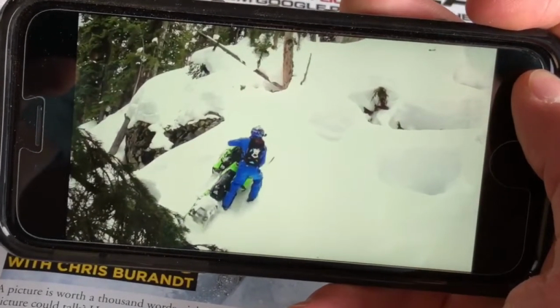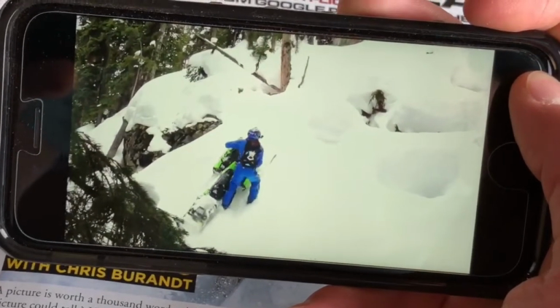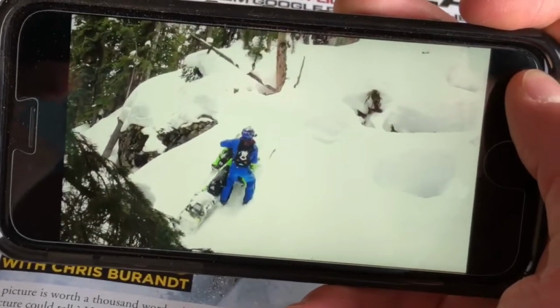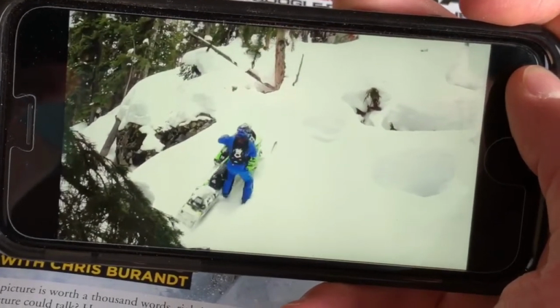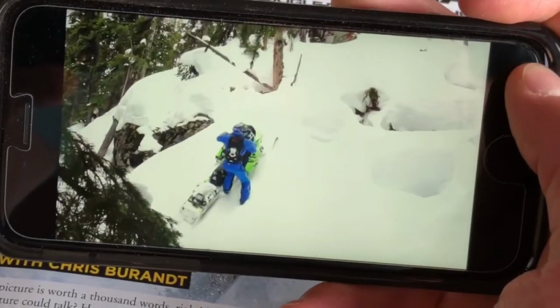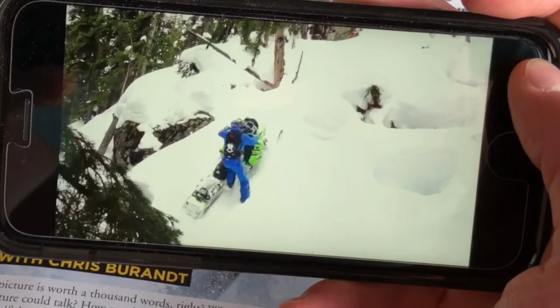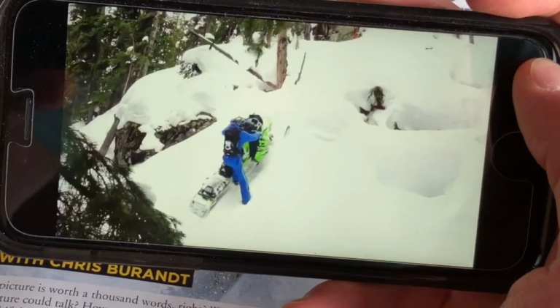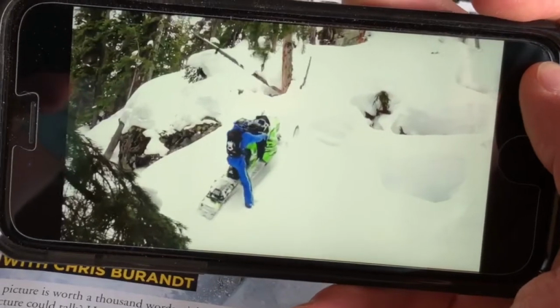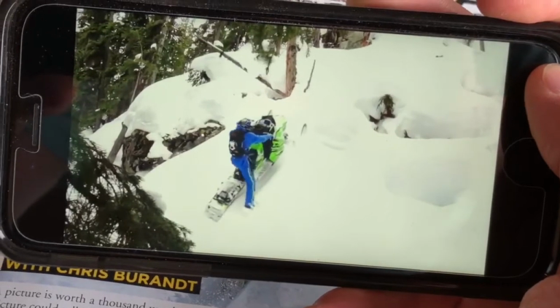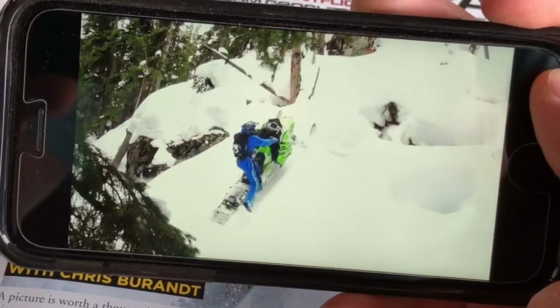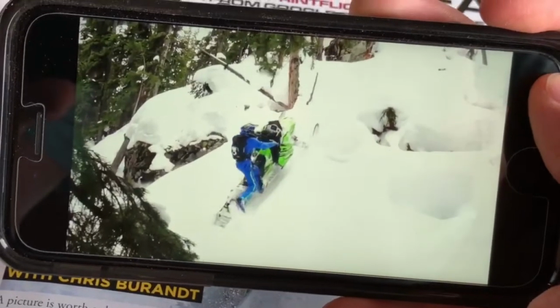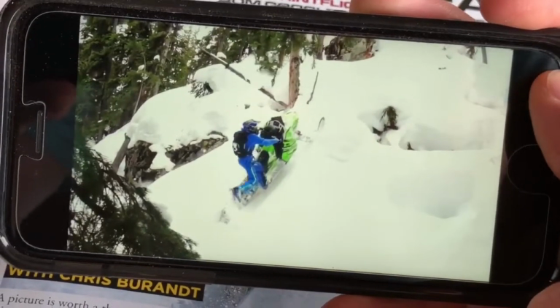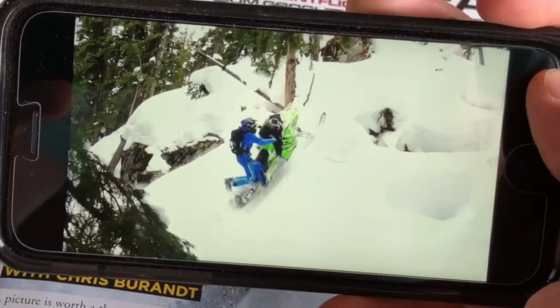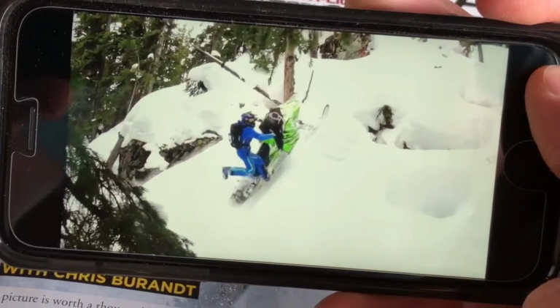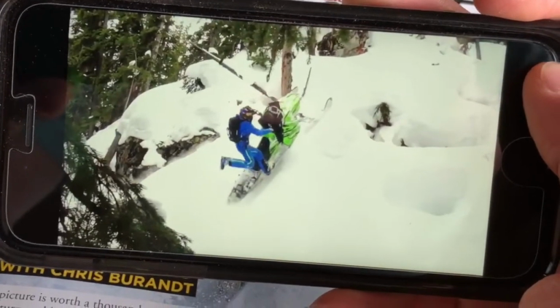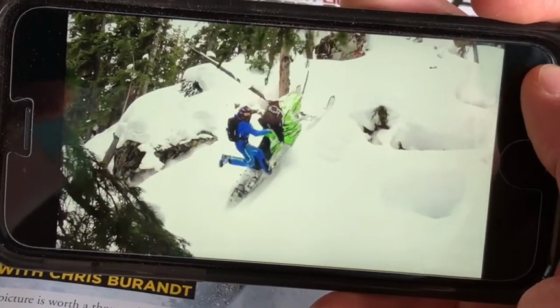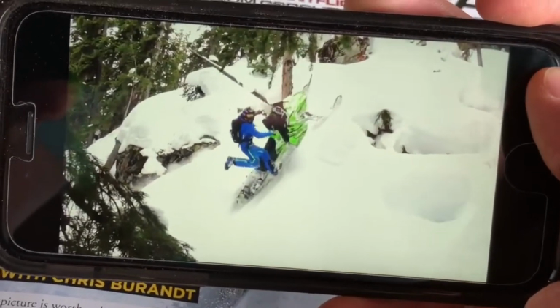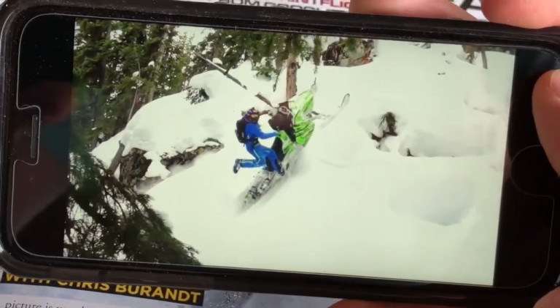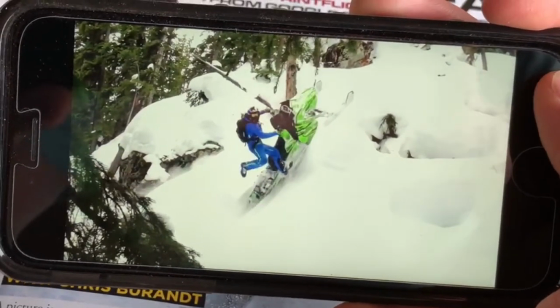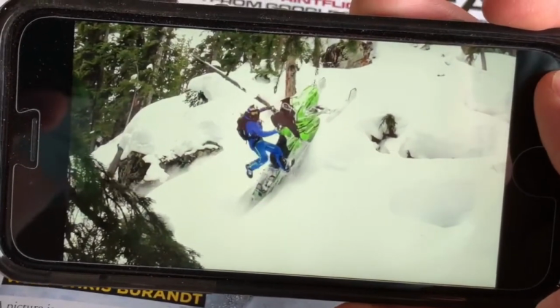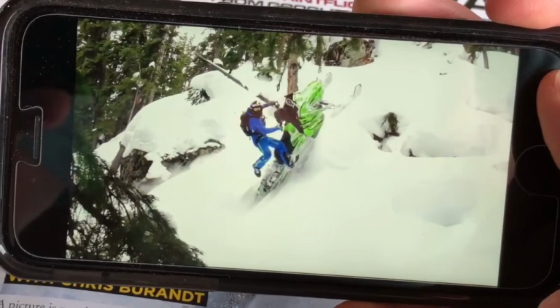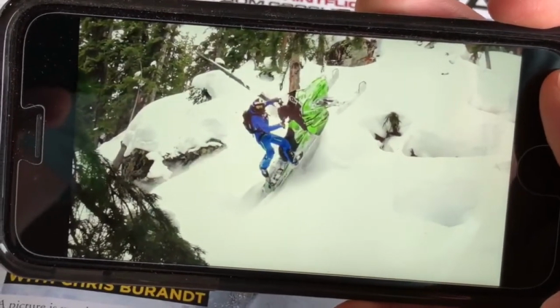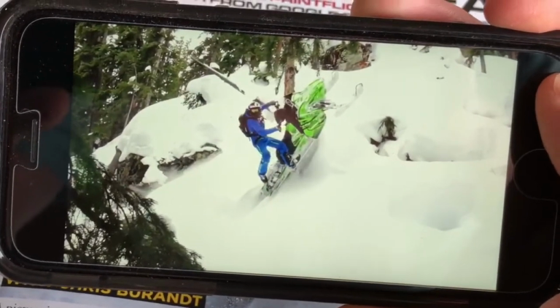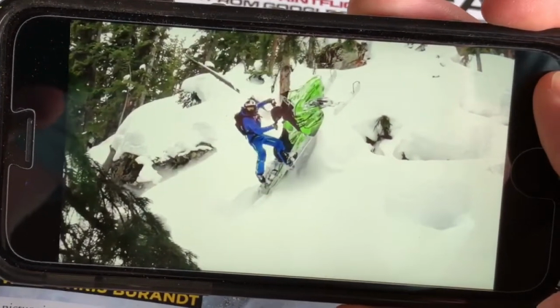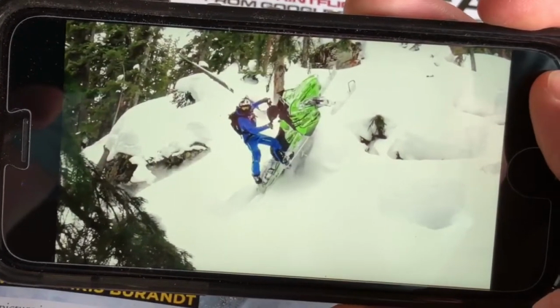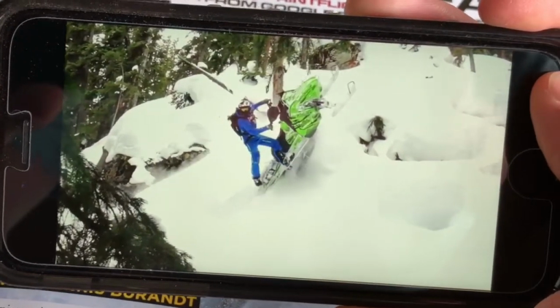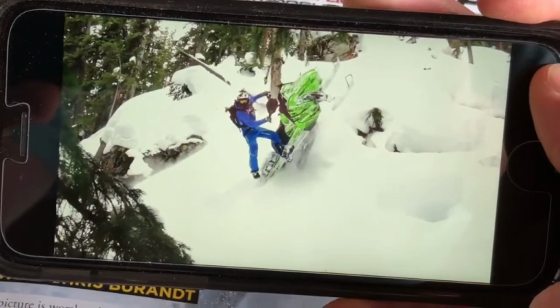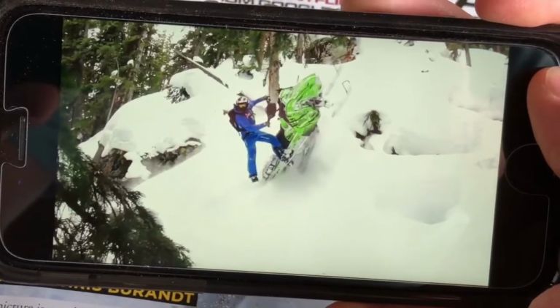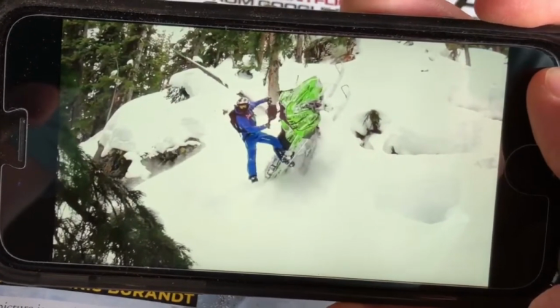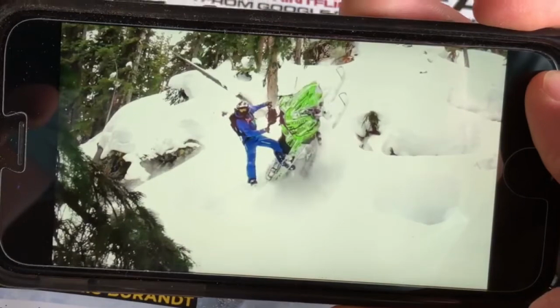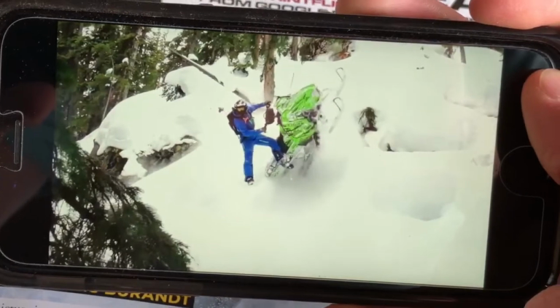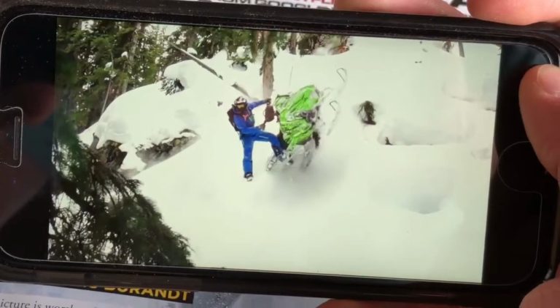Pivot foot in the snow, unweight the sled, staying wide open, and look how early with my eyes I was spotting my landing.